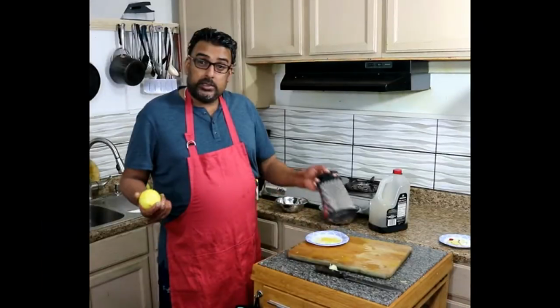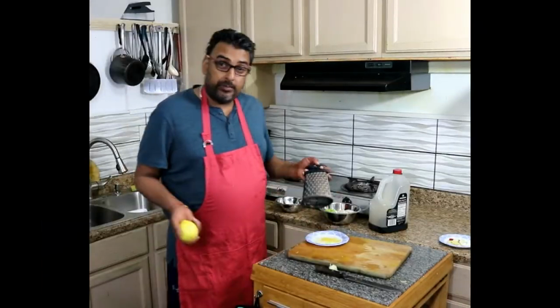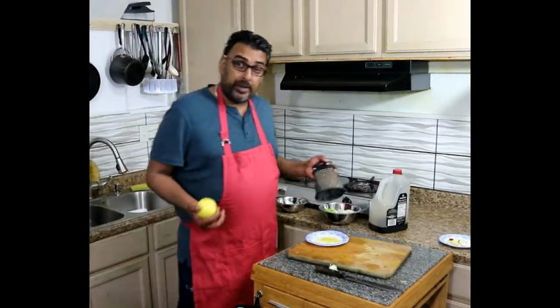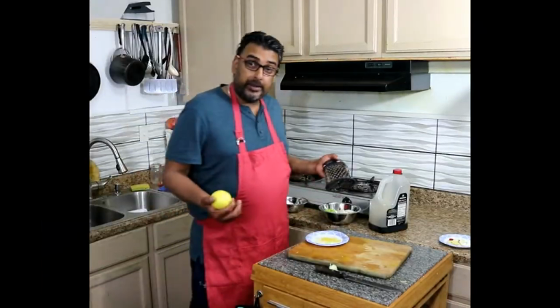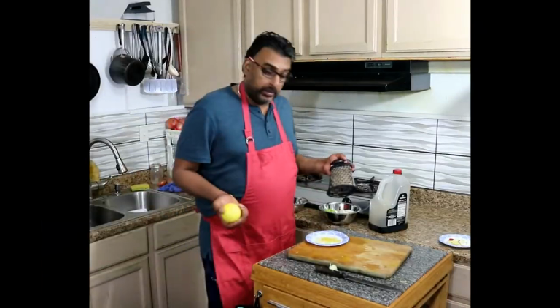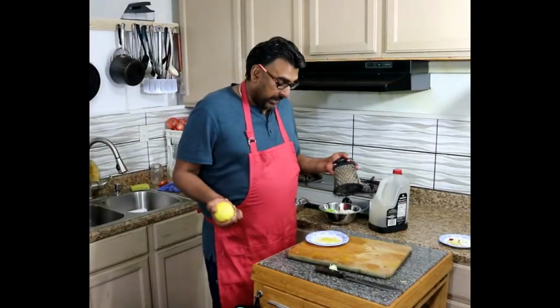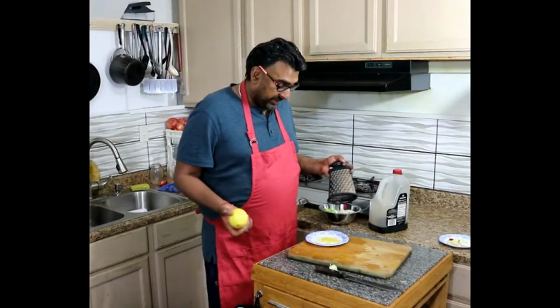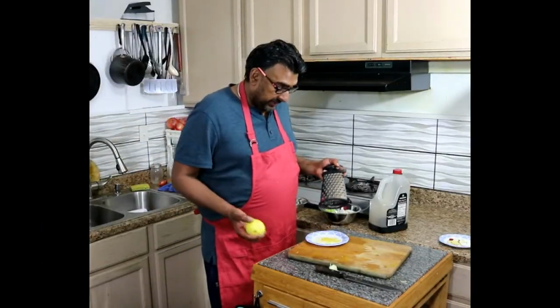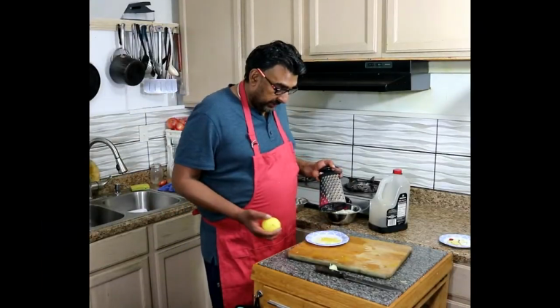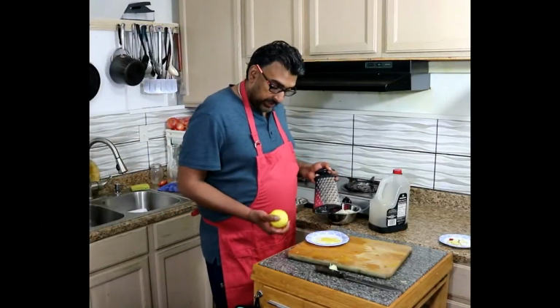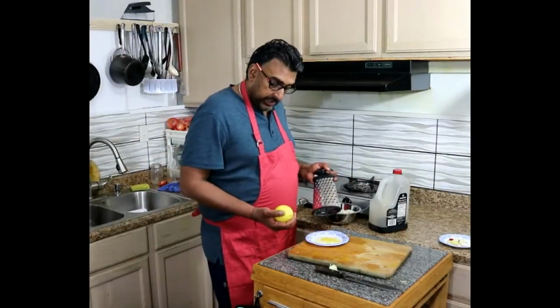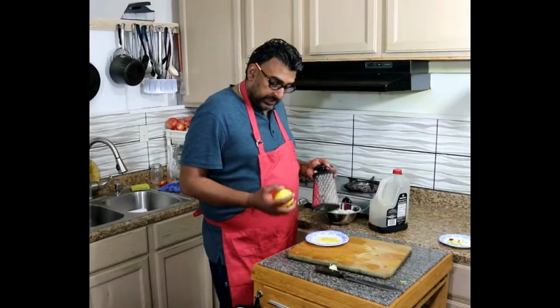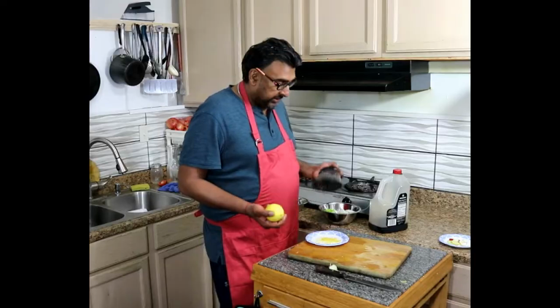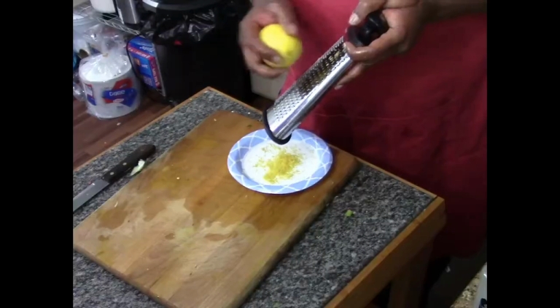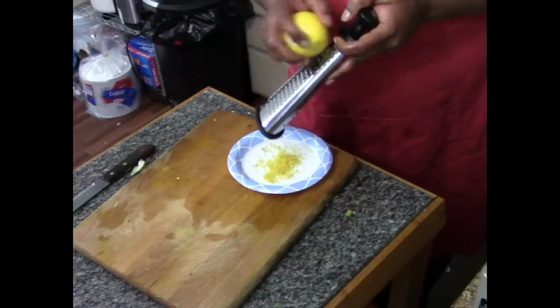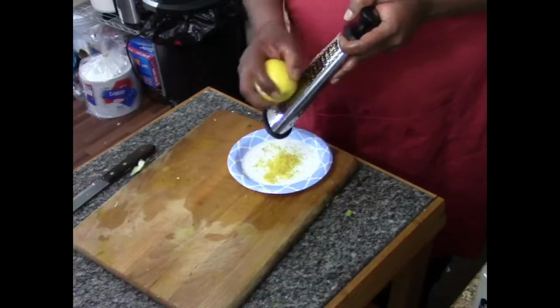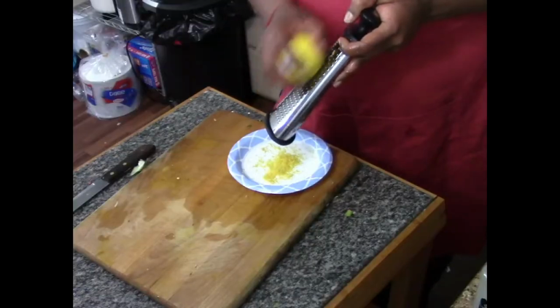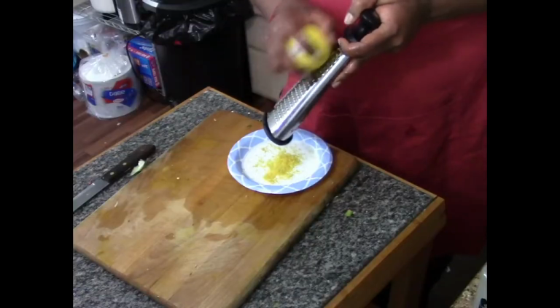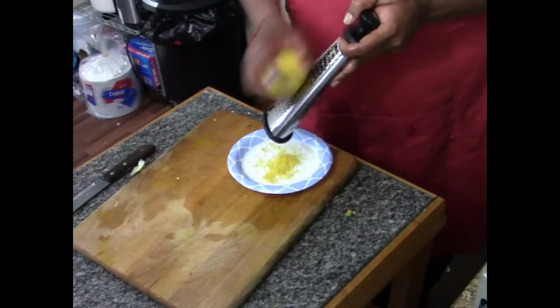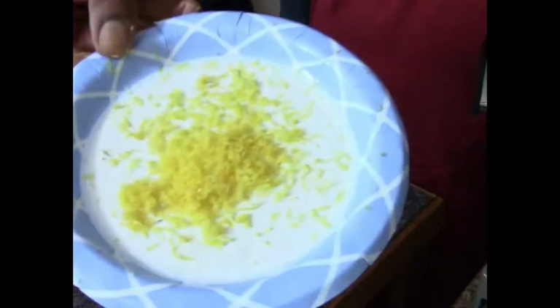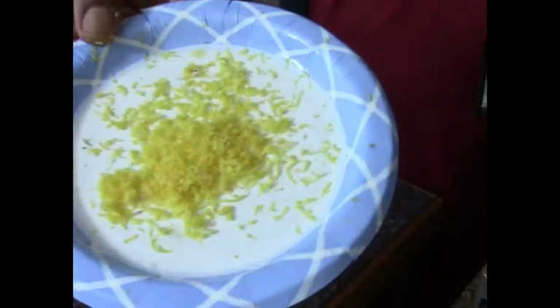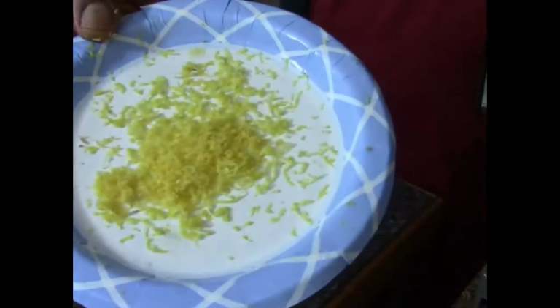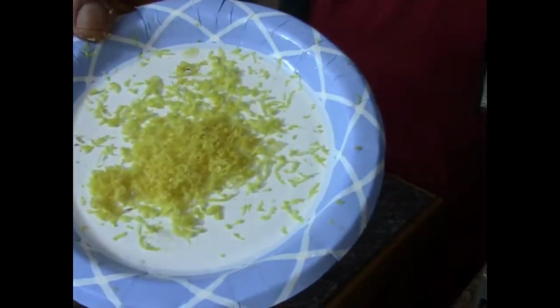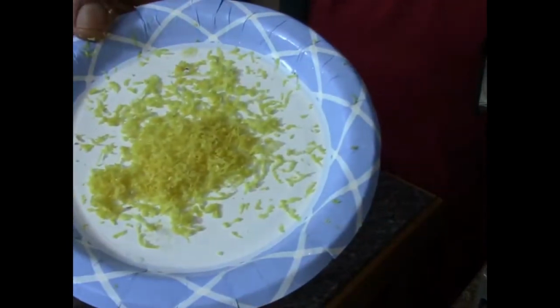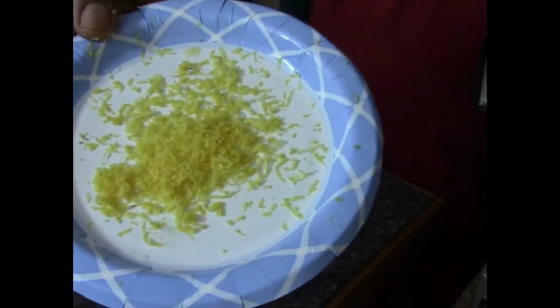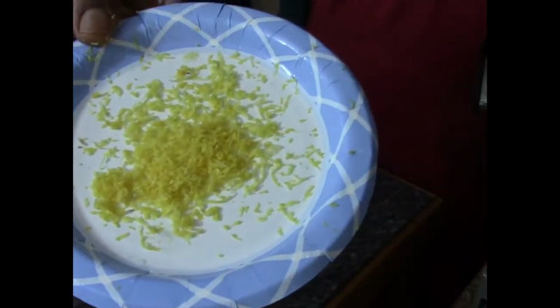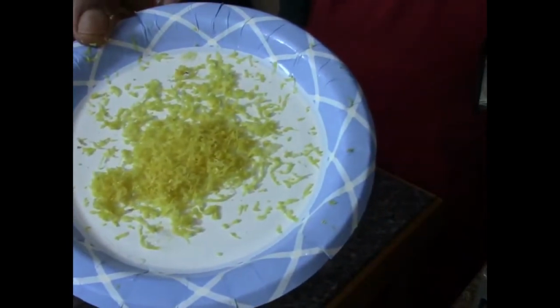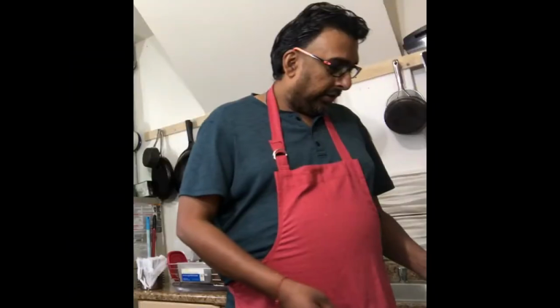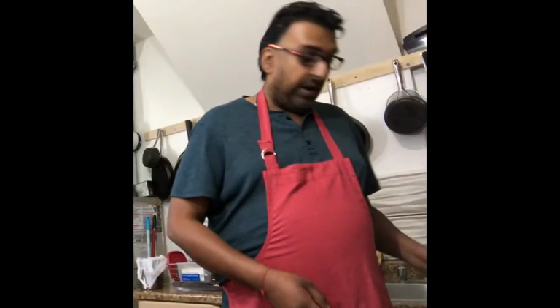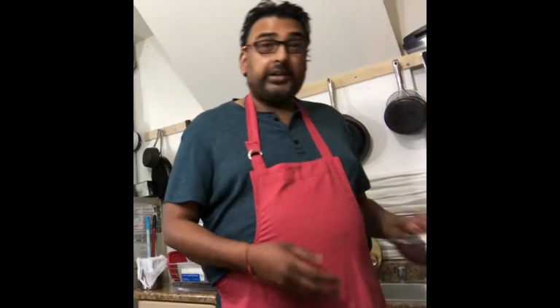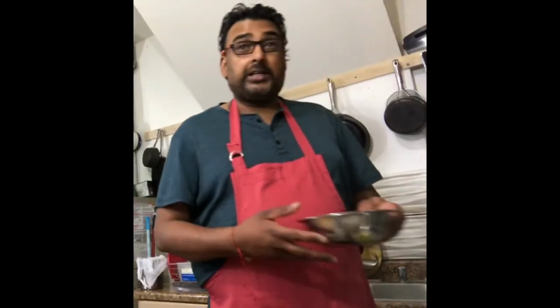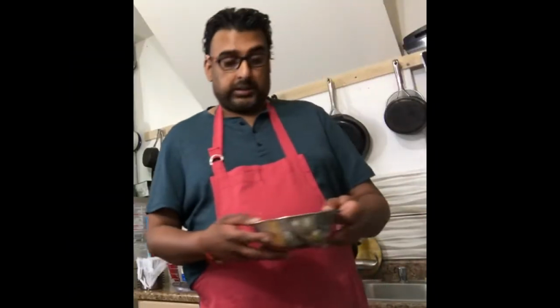I'm preparing the lemon zest. Just grate the skin — one teaspoon of lemon zest, finely diced.